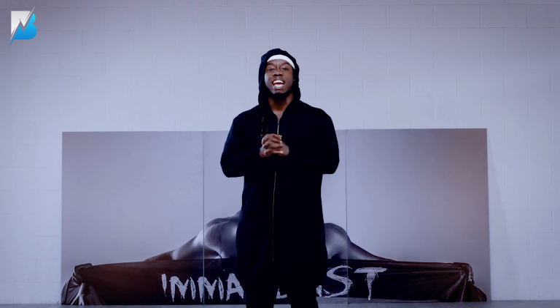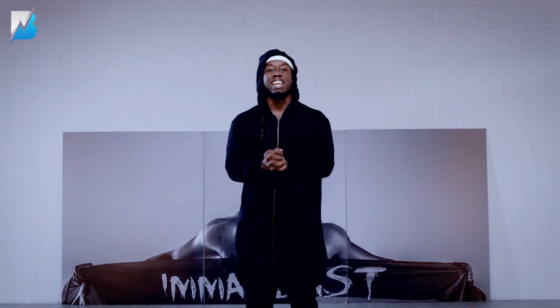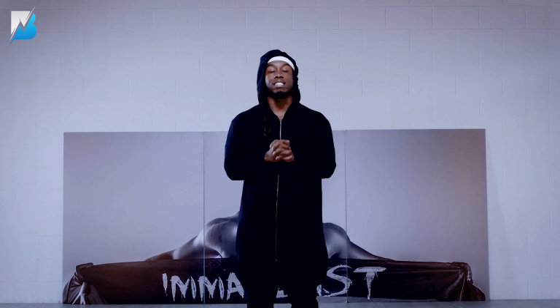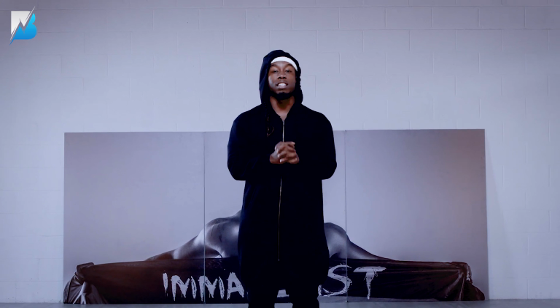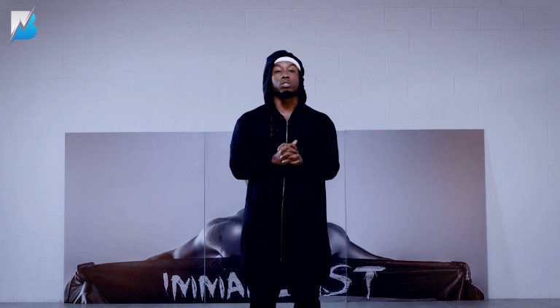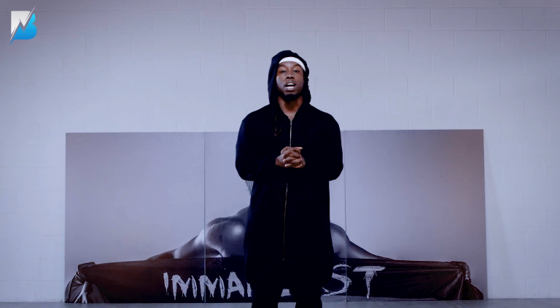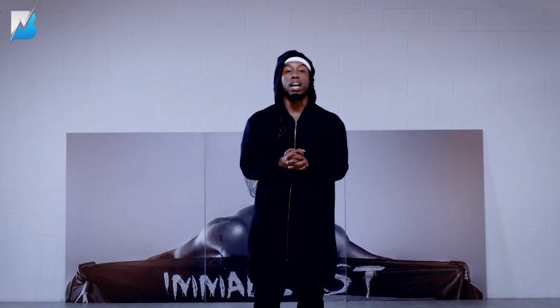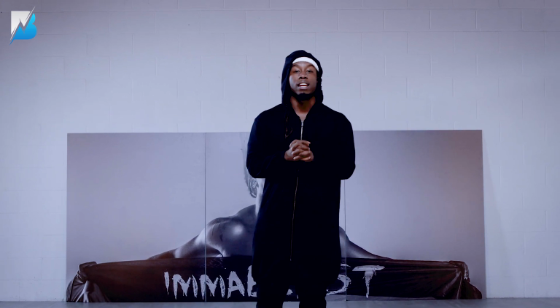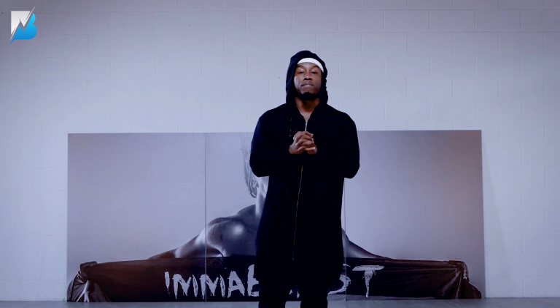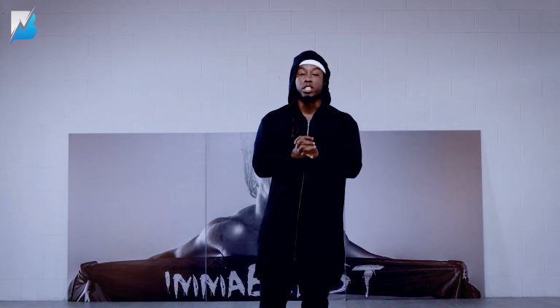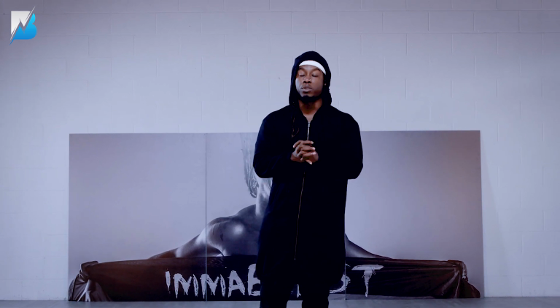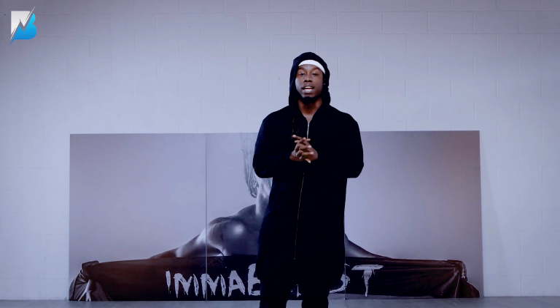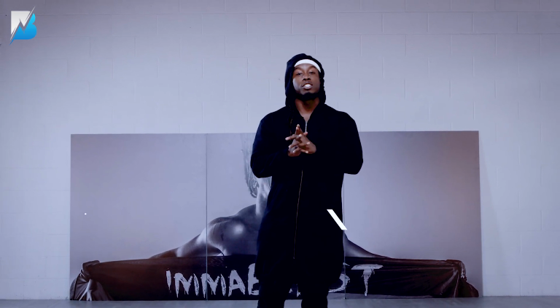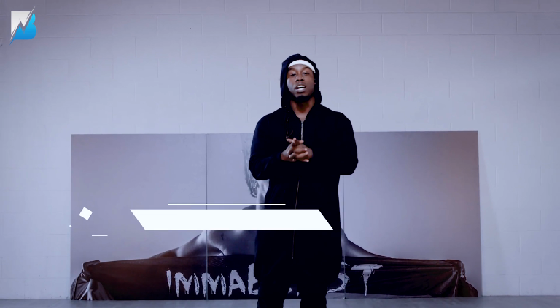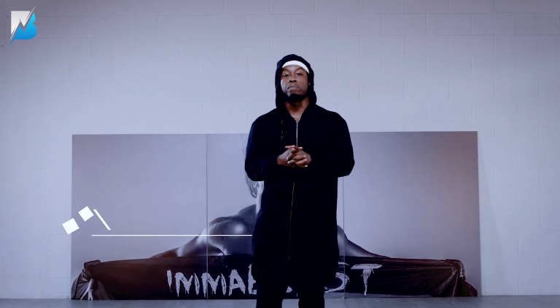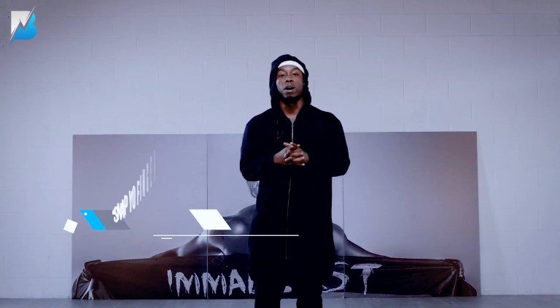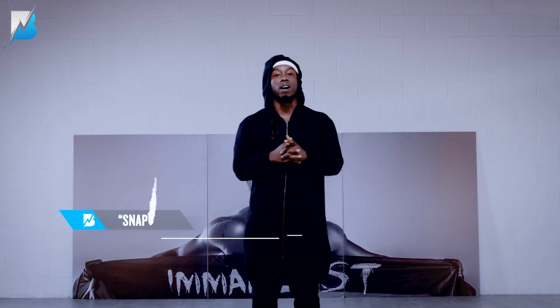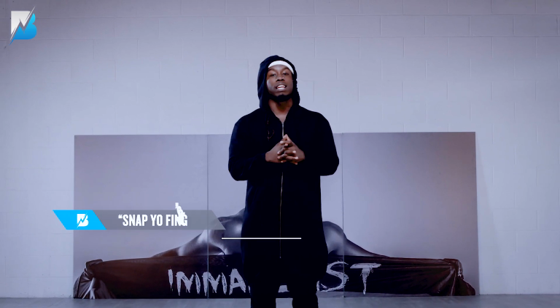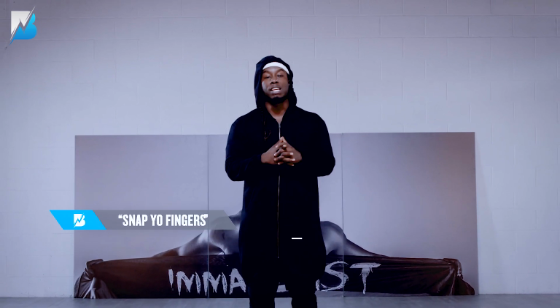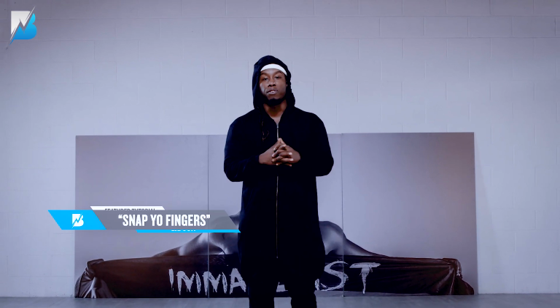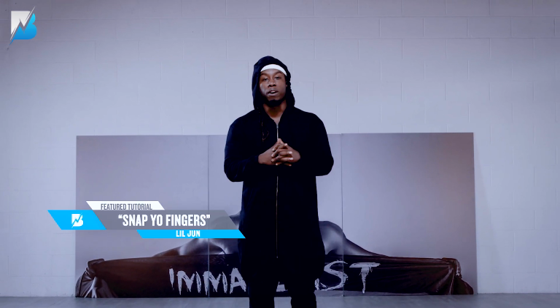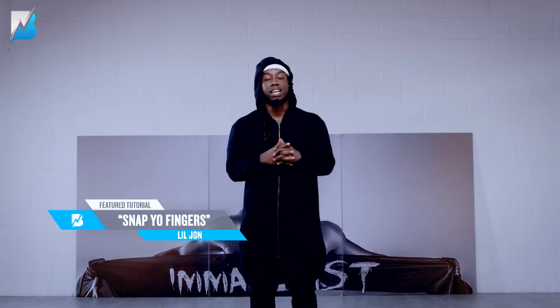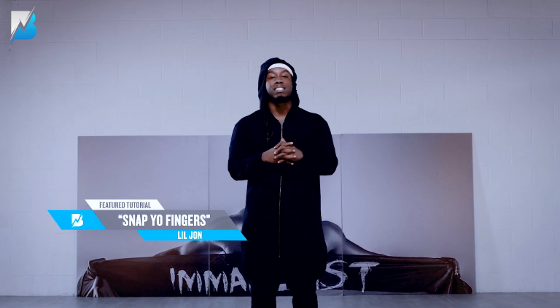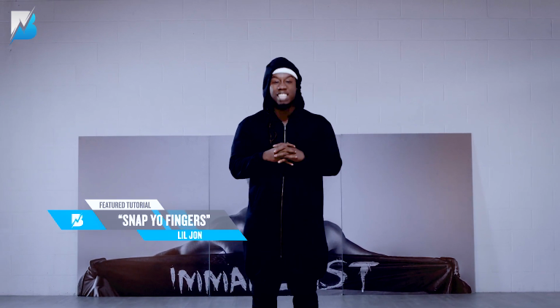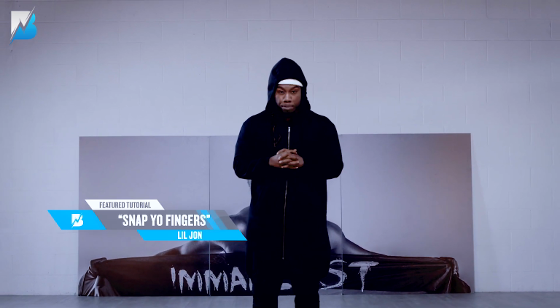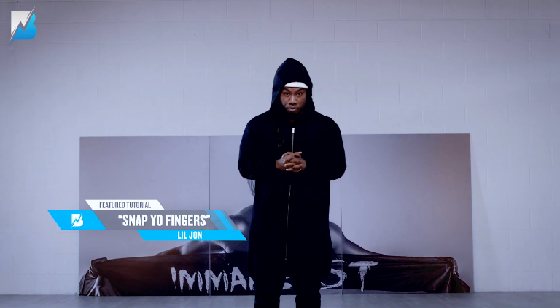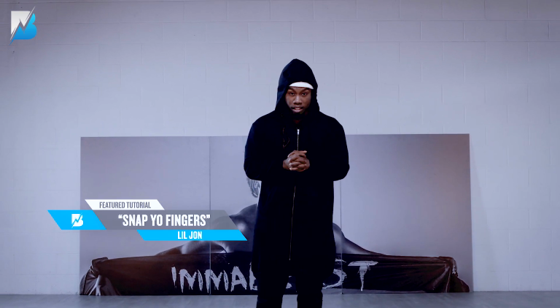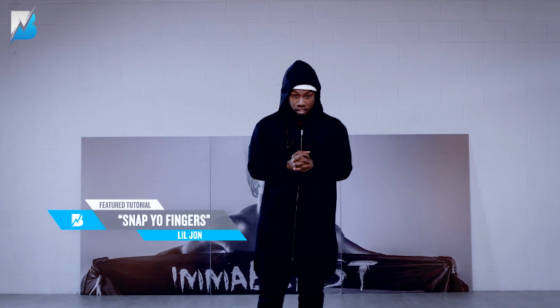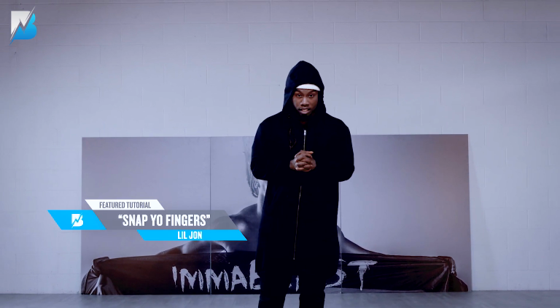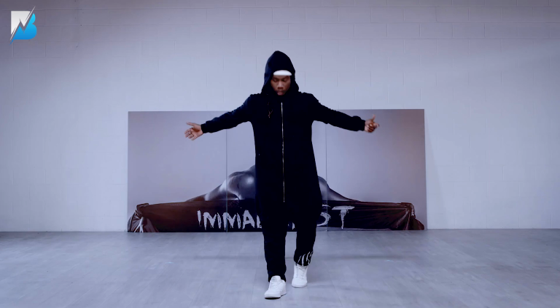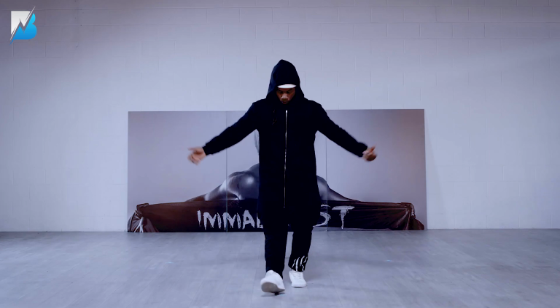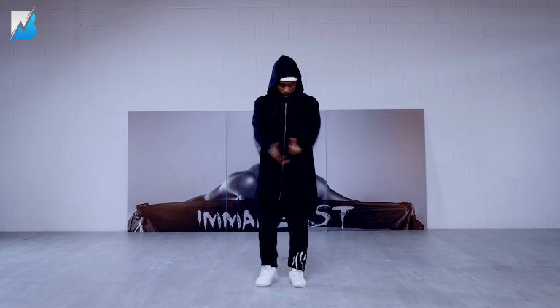And it is Lil Jon featuring Sean Paul, E-40 — Snap Your Fingers. All right.